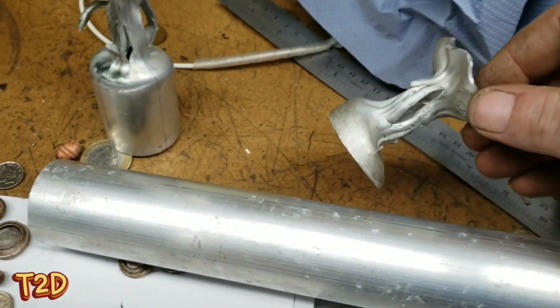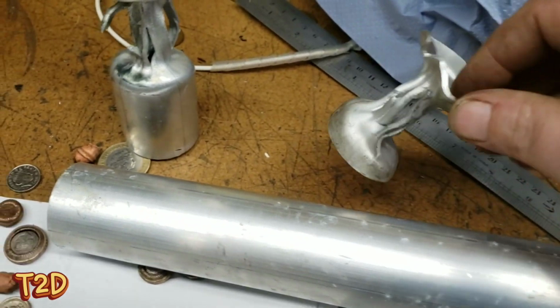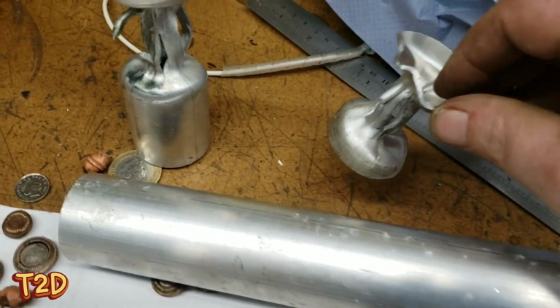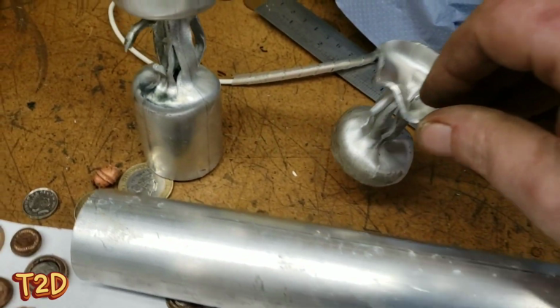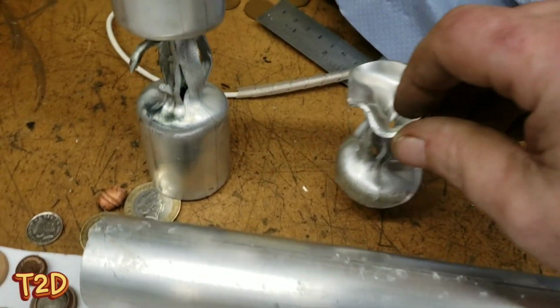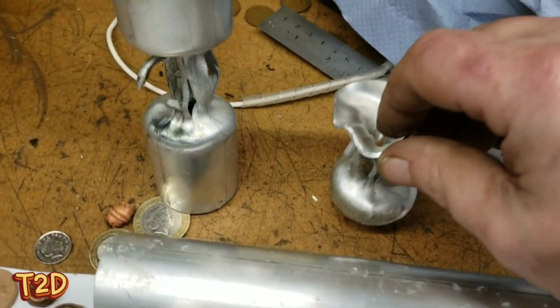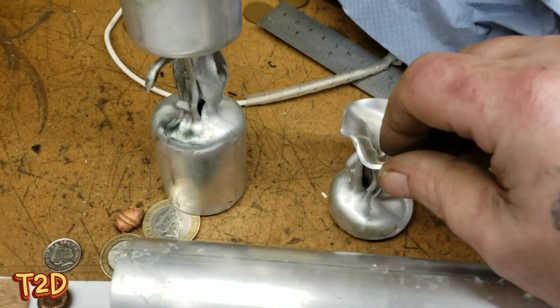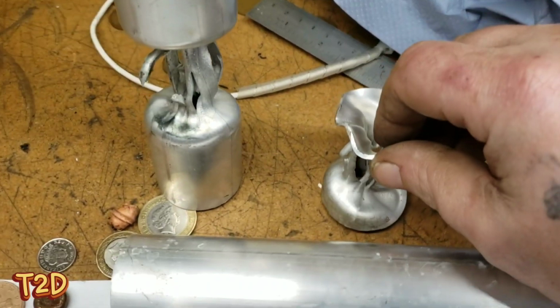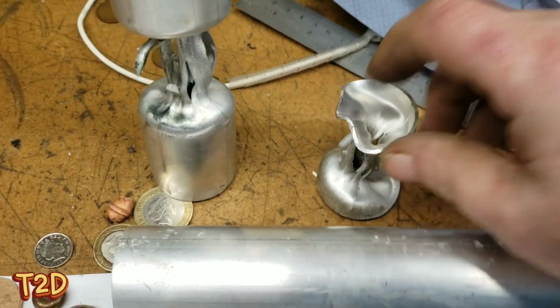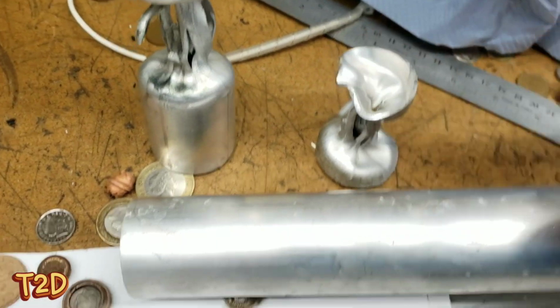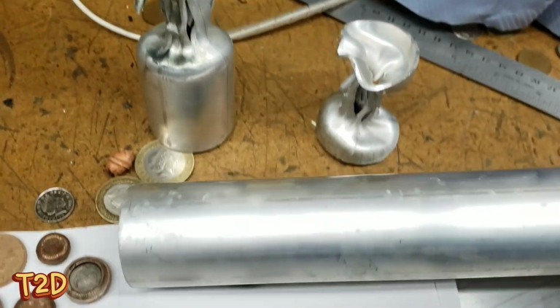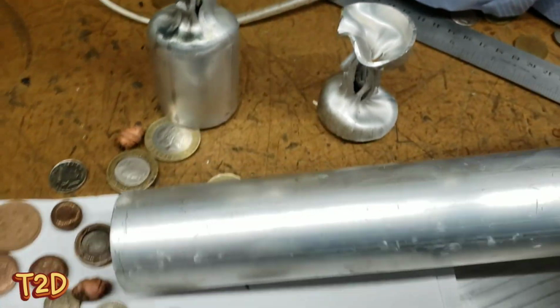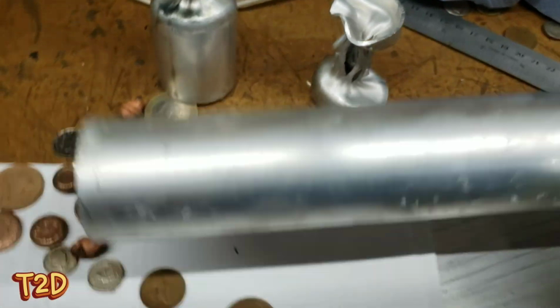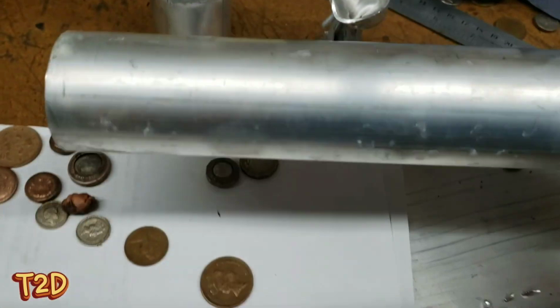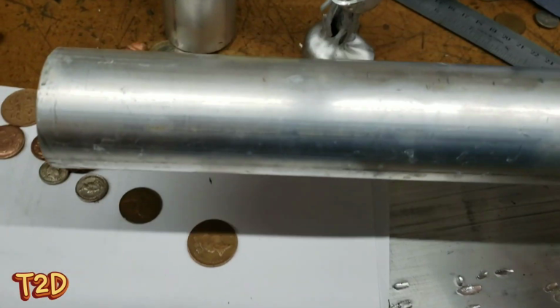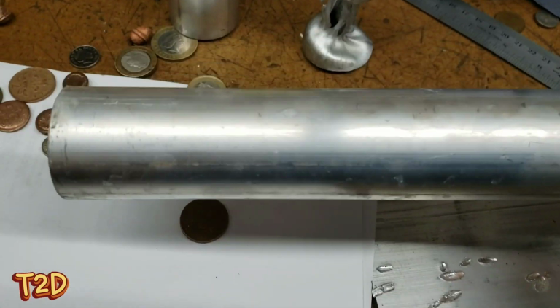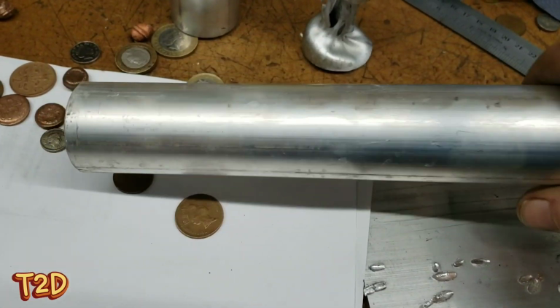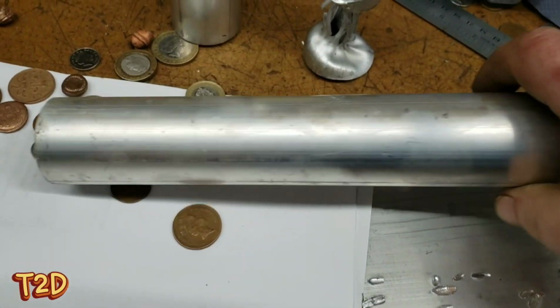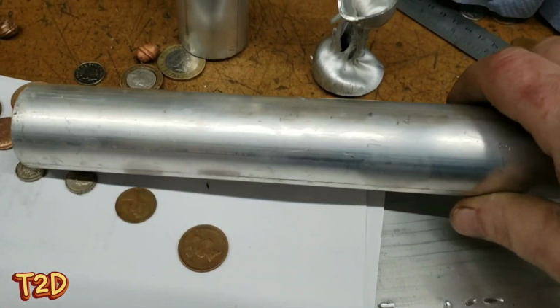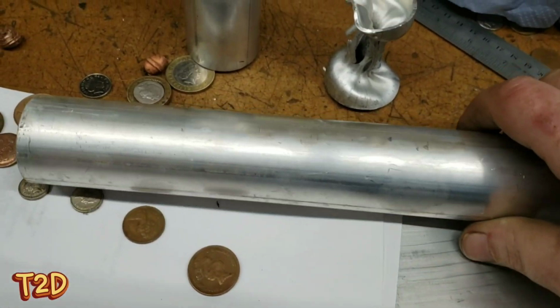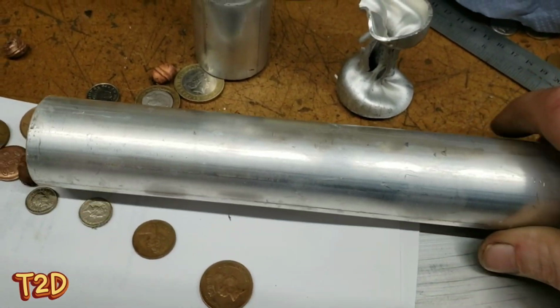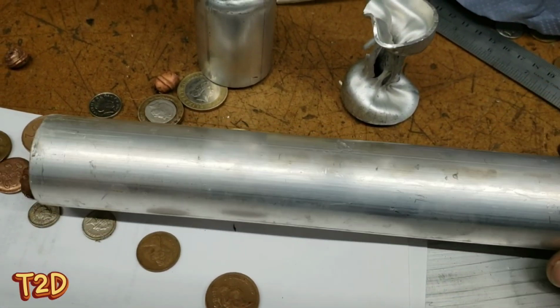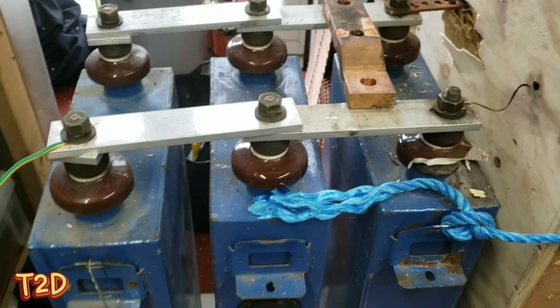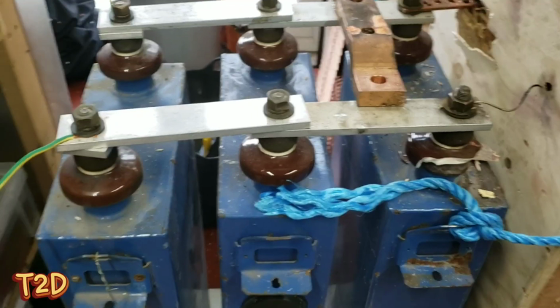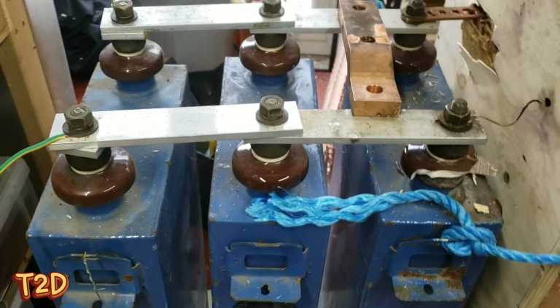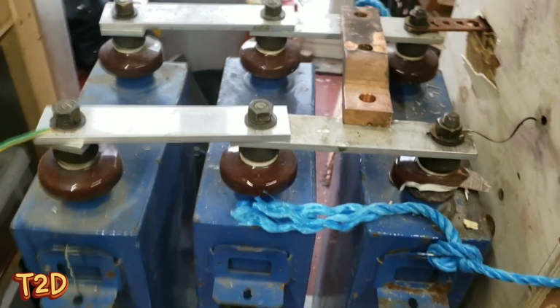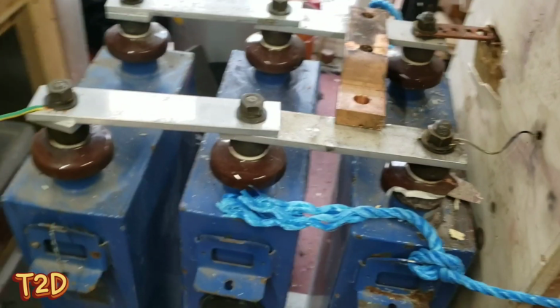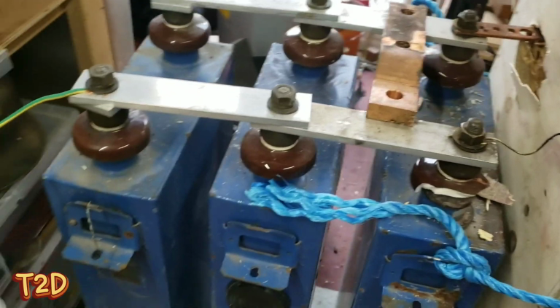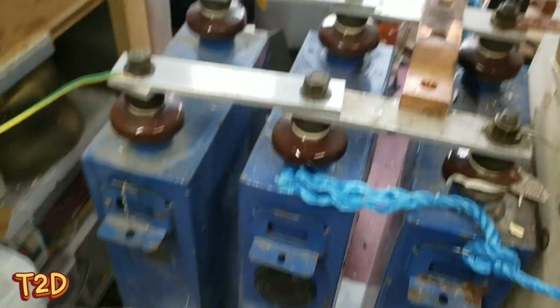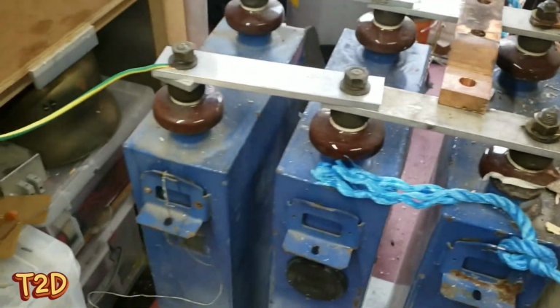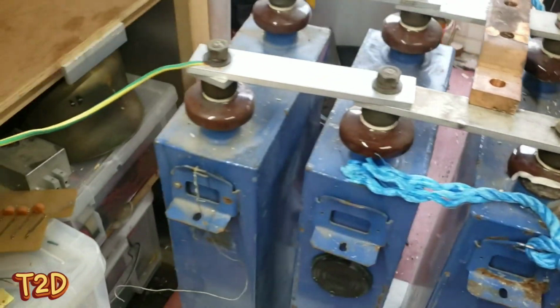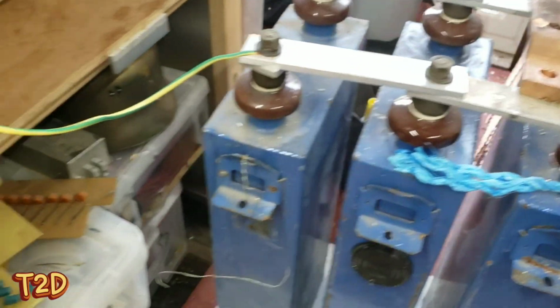We've had a really good day here at High Voltage Man's, really enjoyed it. Take a look at the coins.